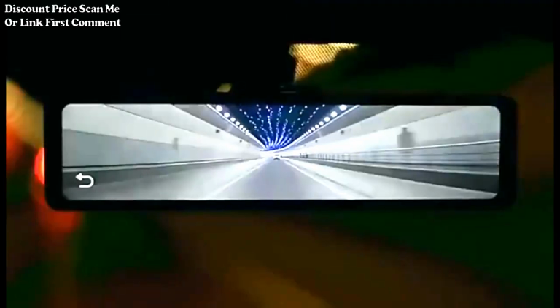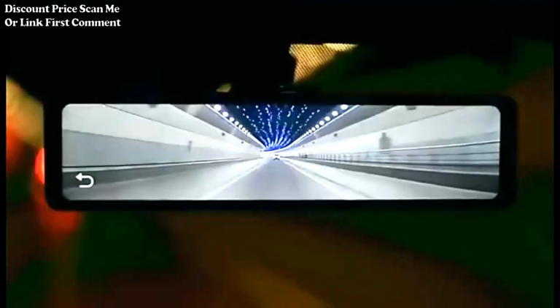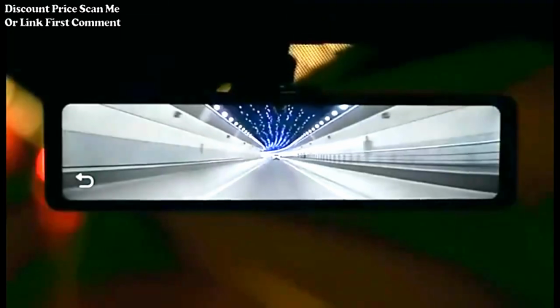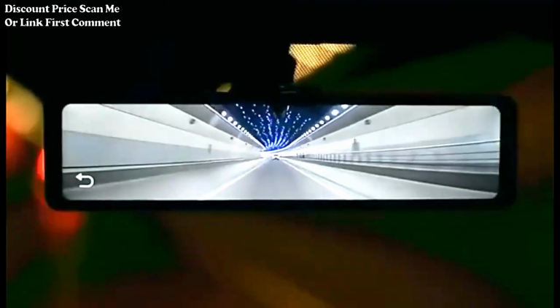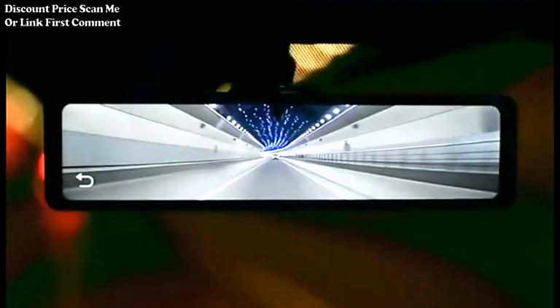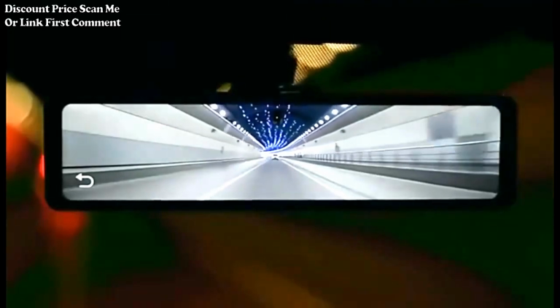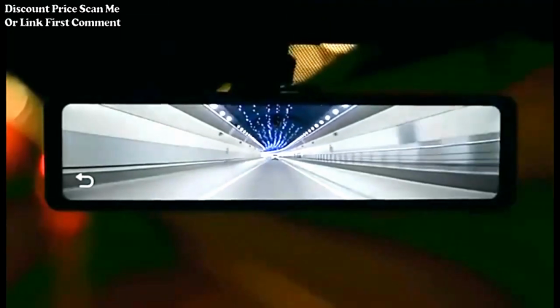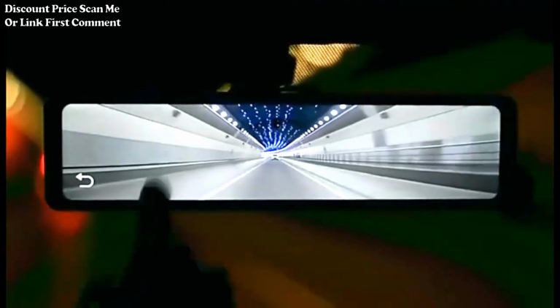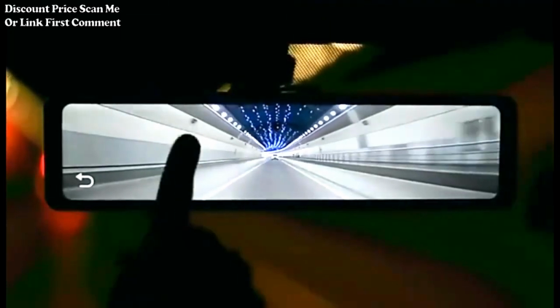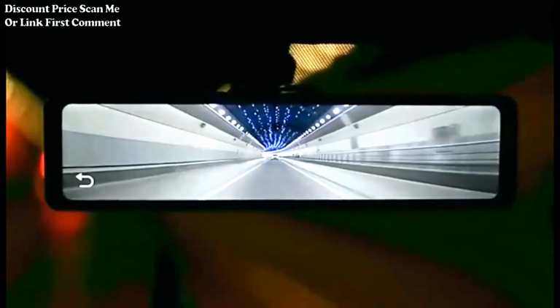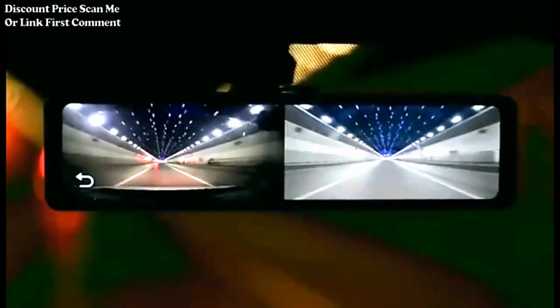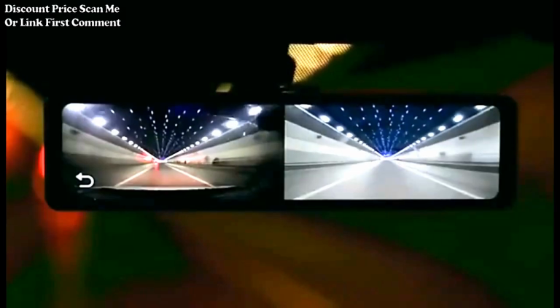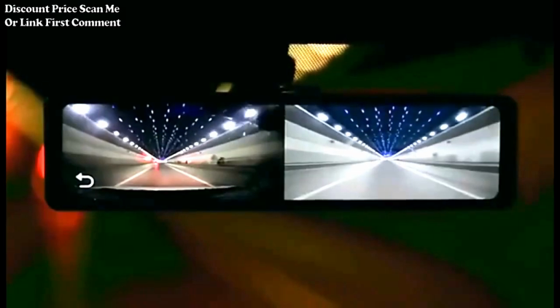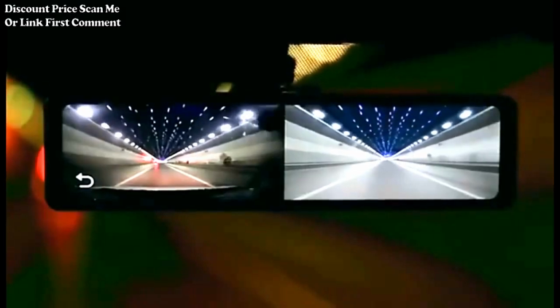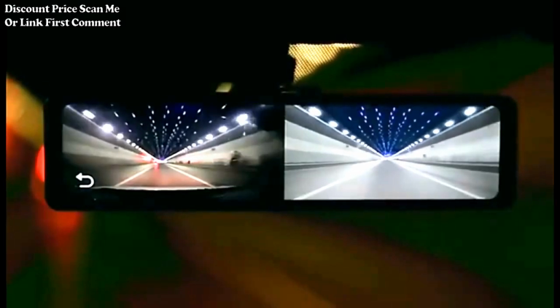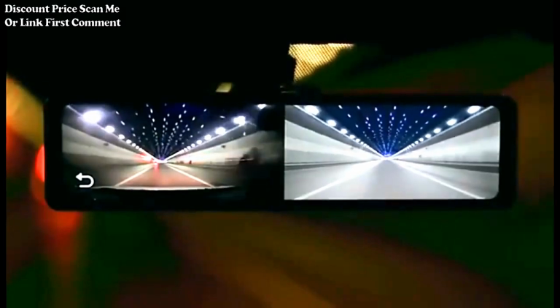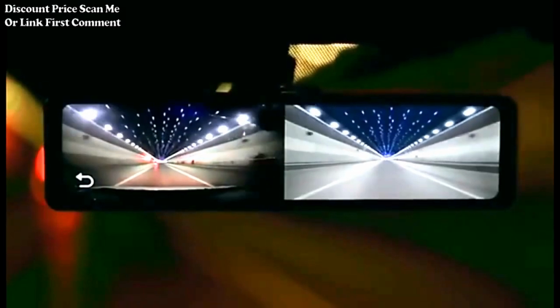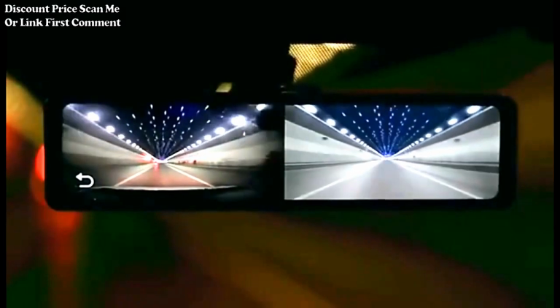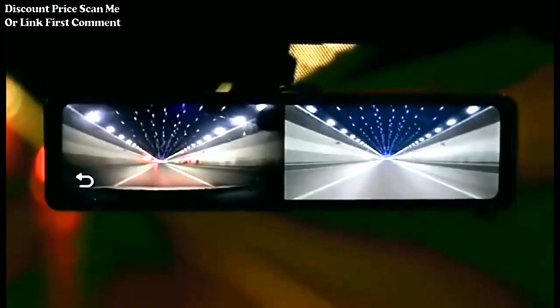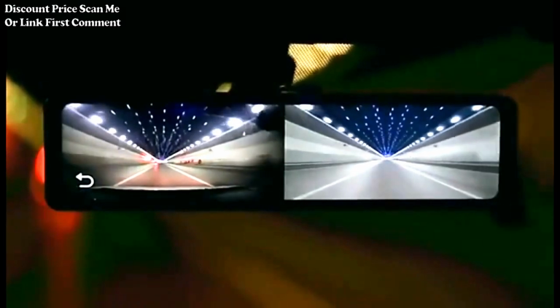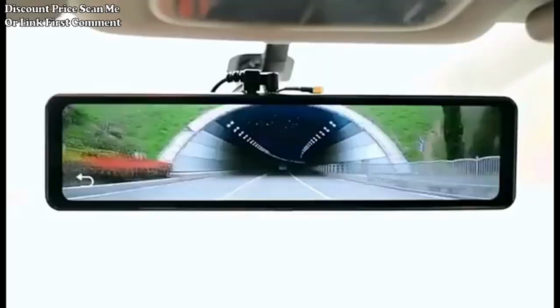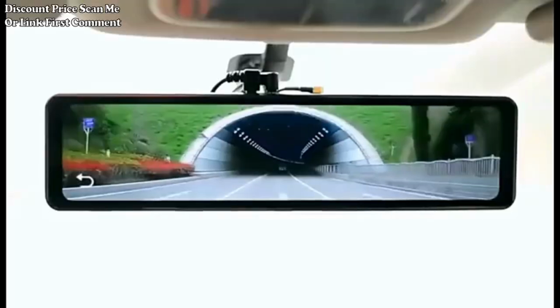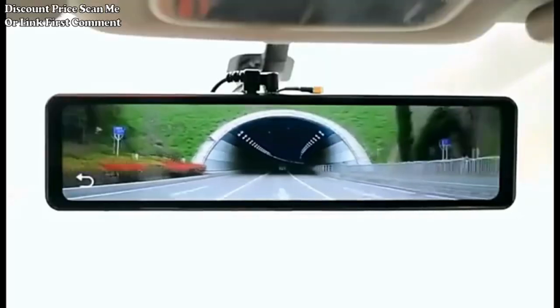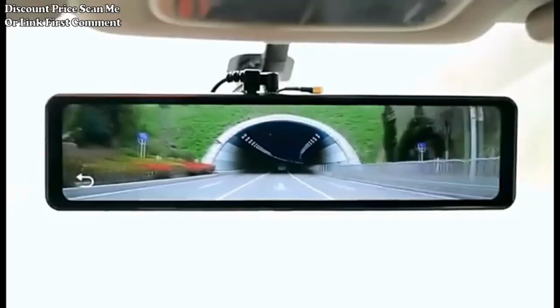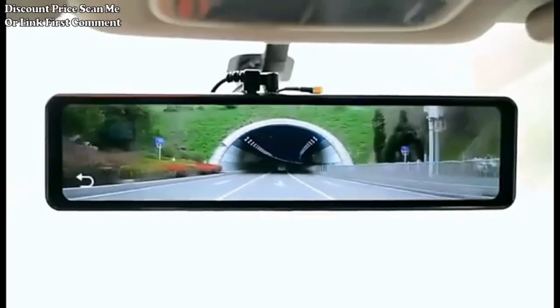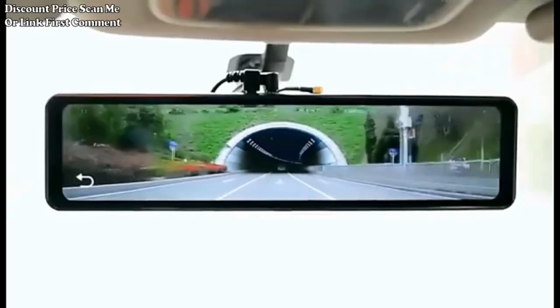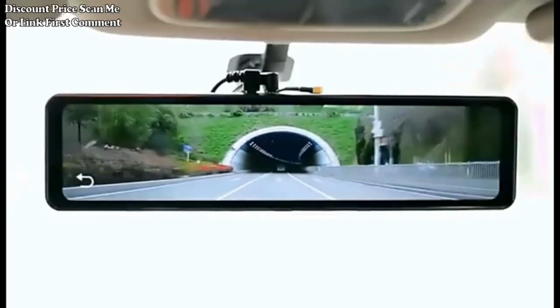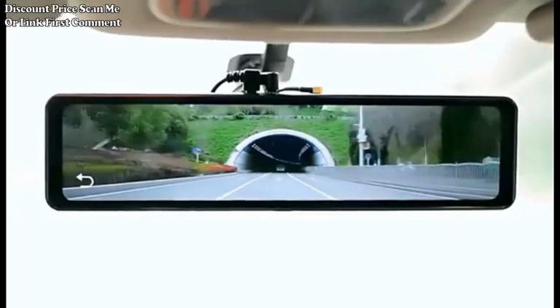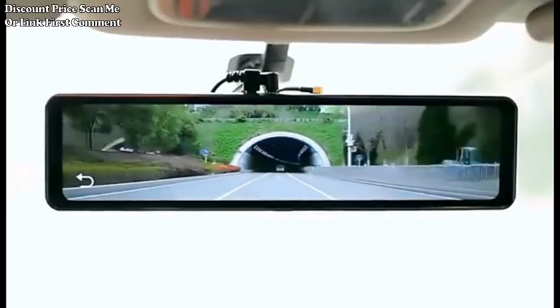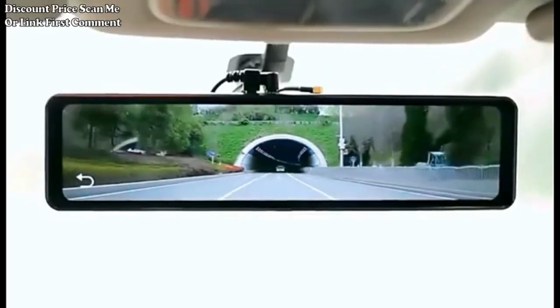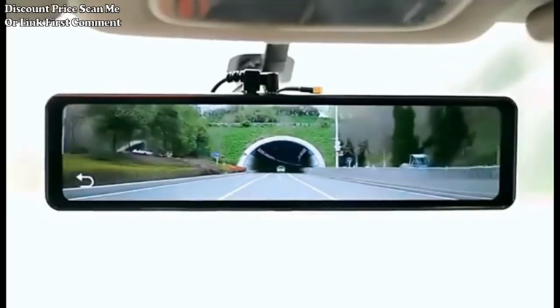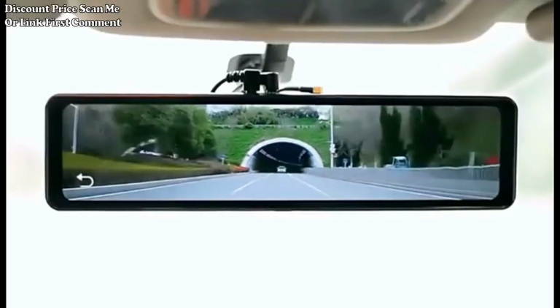The device acts as a digital video recorder, recording video footage while driving. This can be crucial for documenting incidents, accidents, or scenic drives.